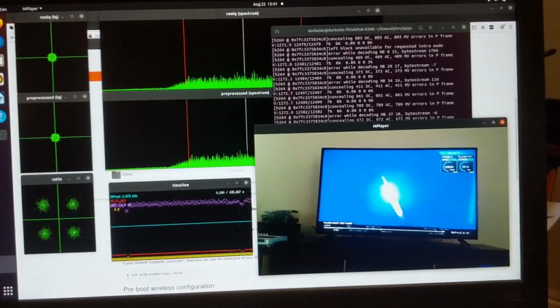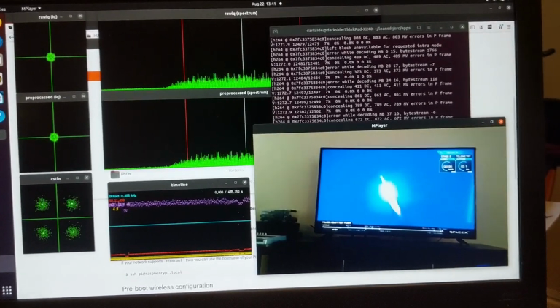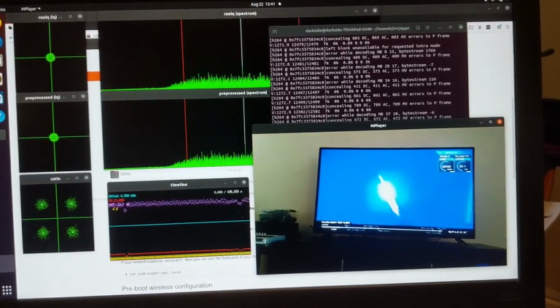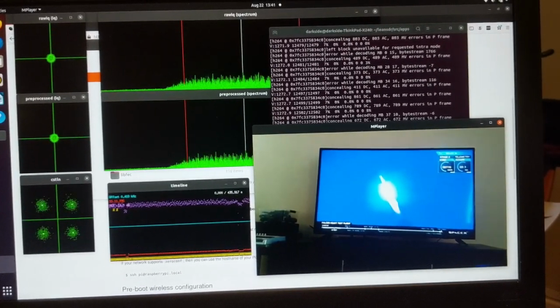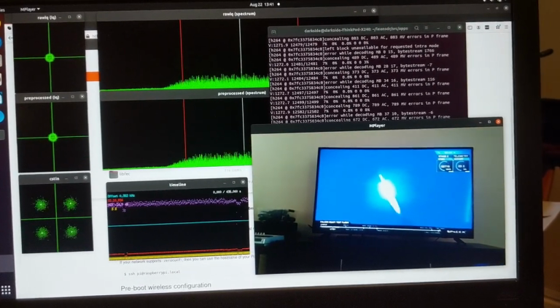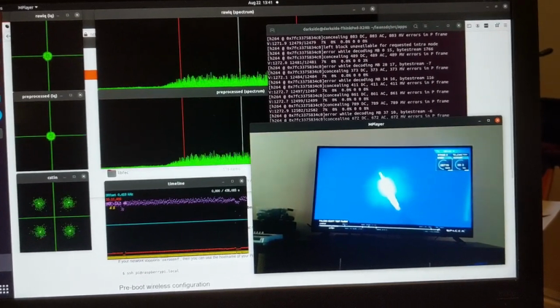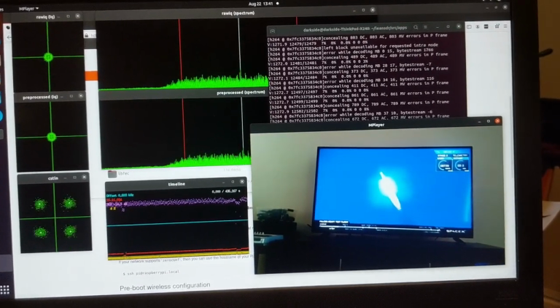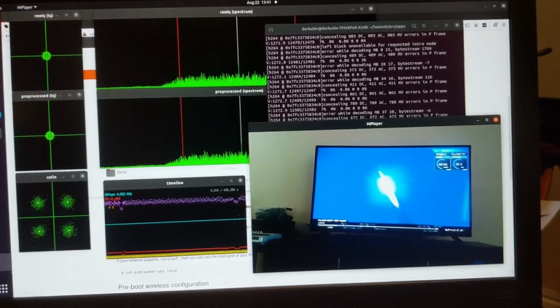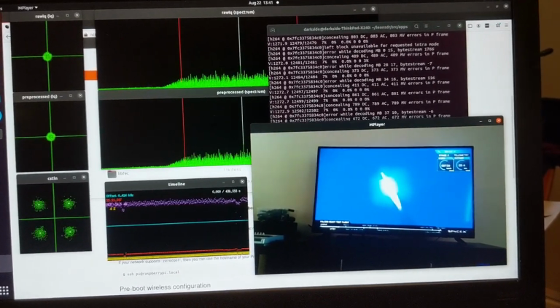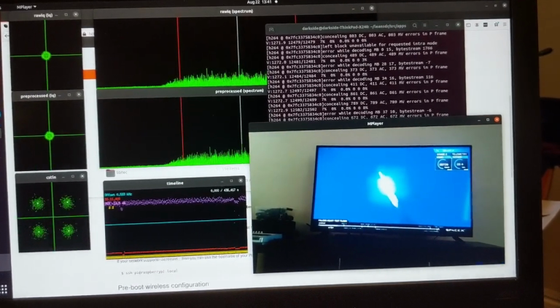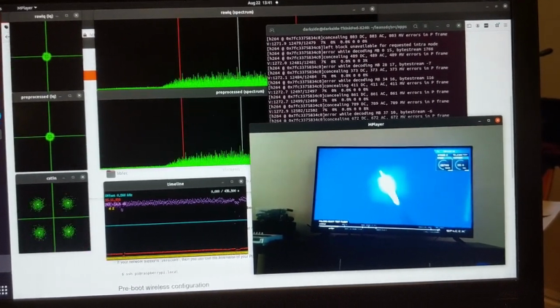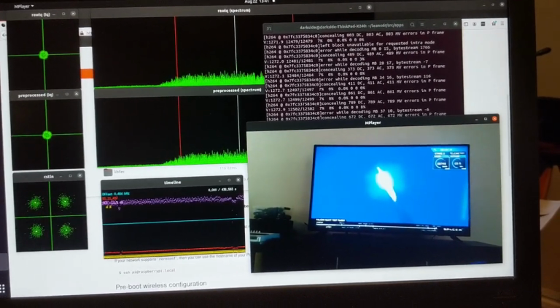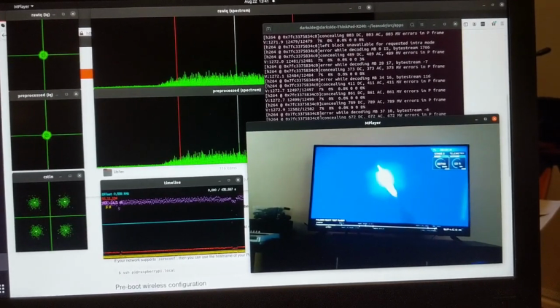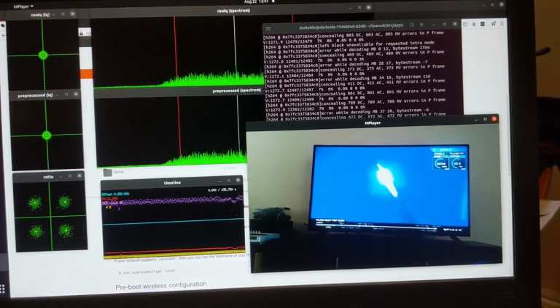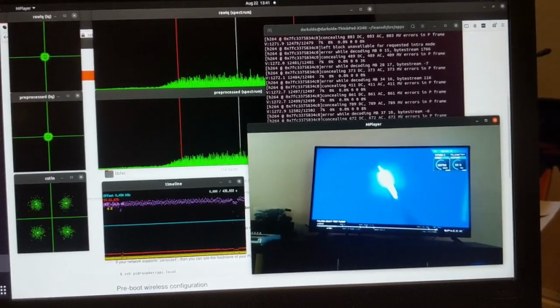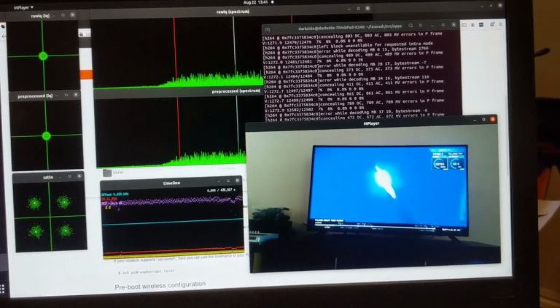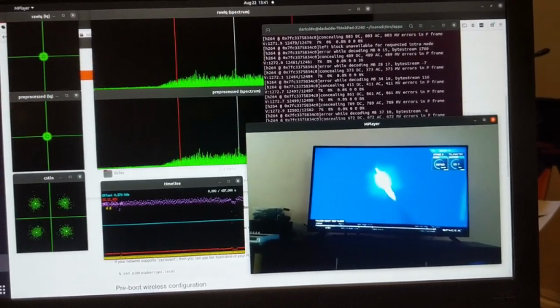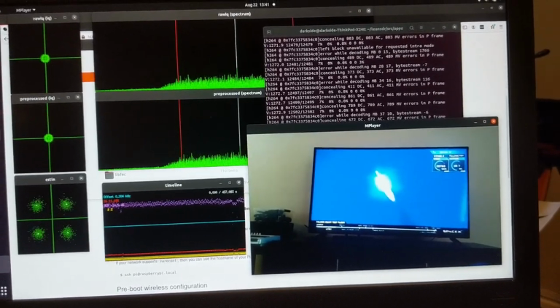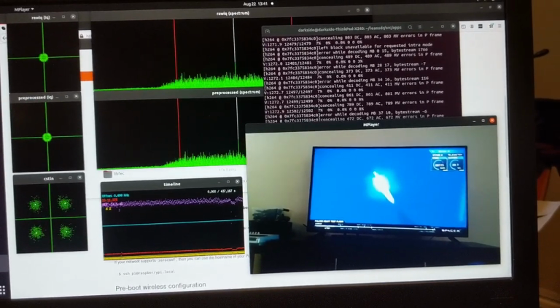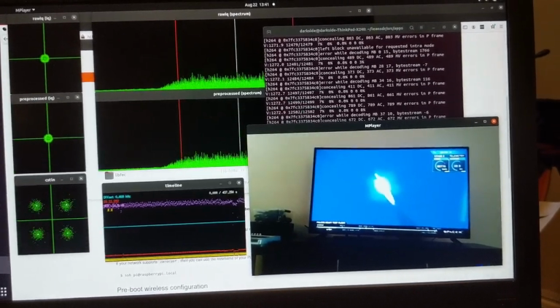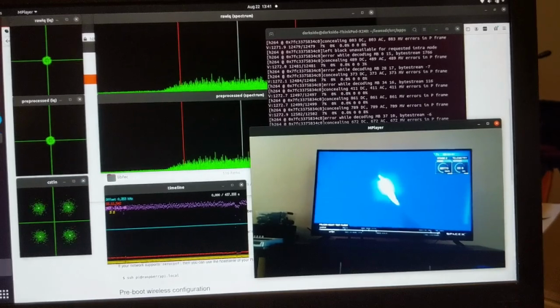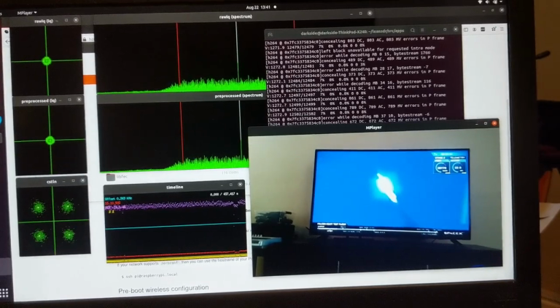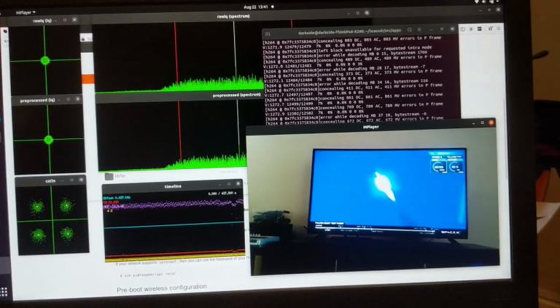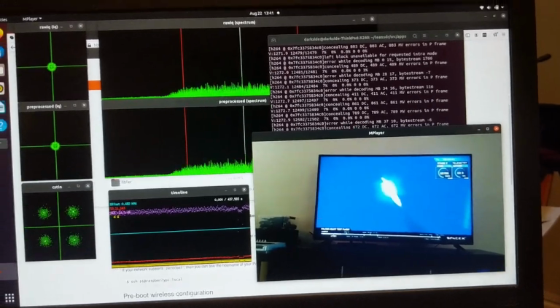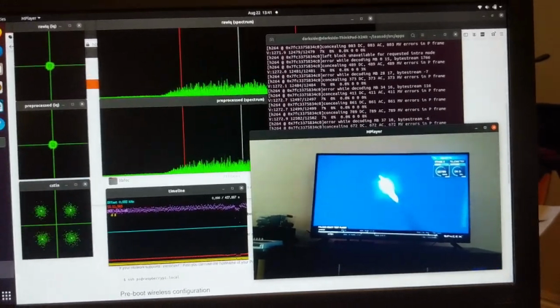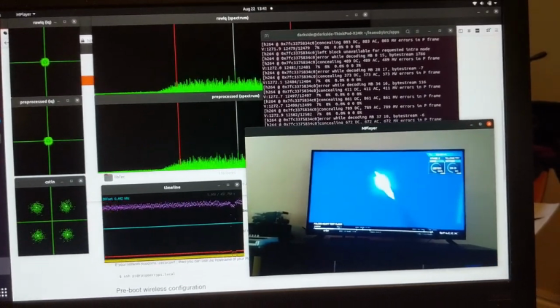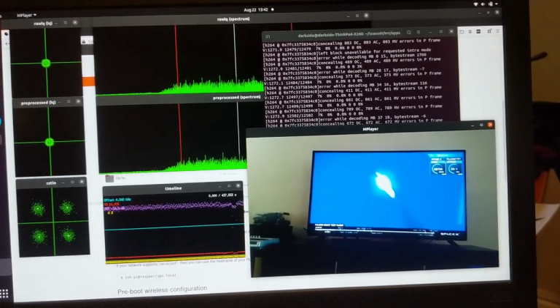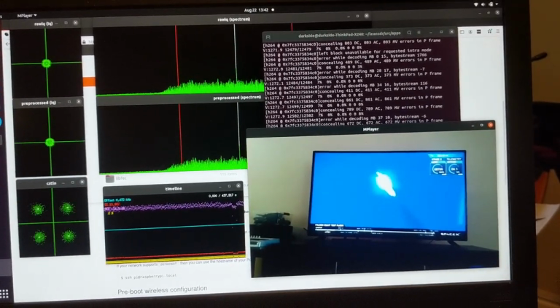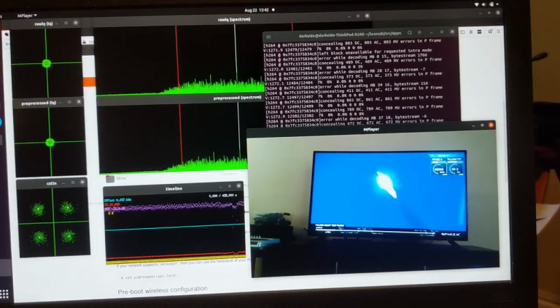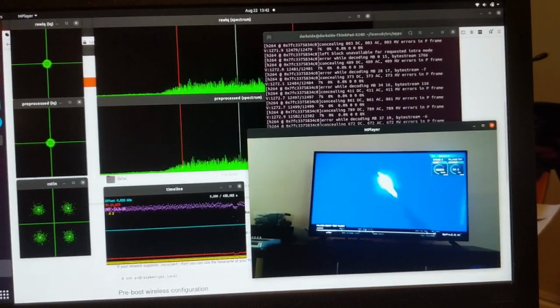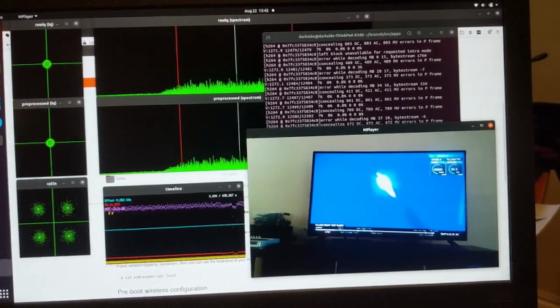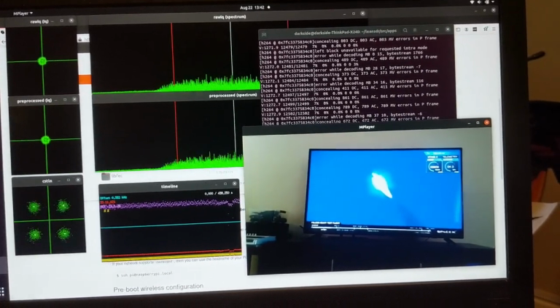So there we go — some practical testing of receiver performance and system performance for a high altitude balloon flight.